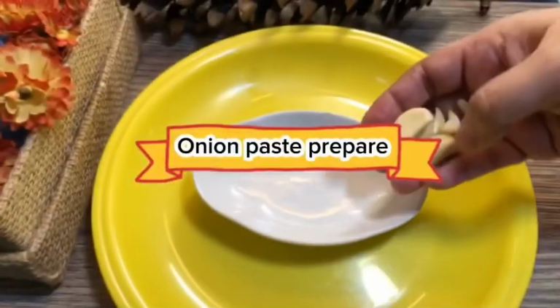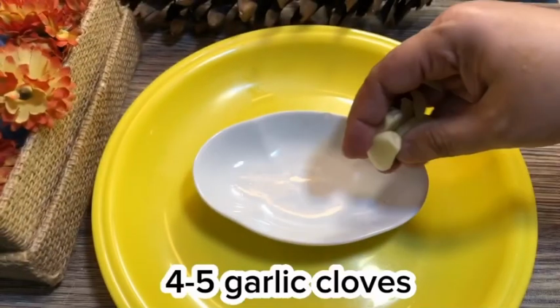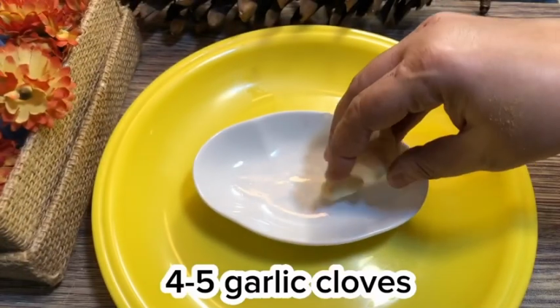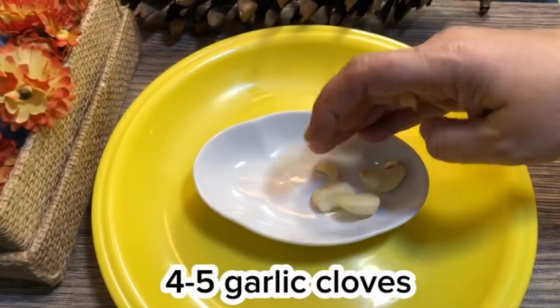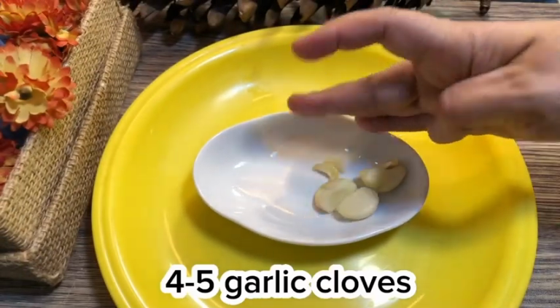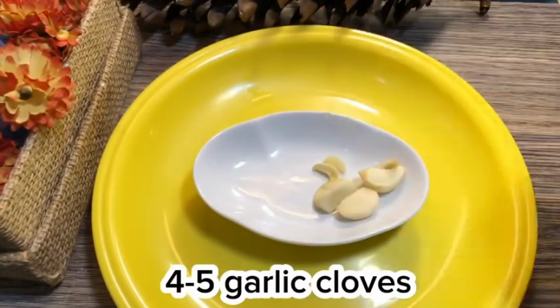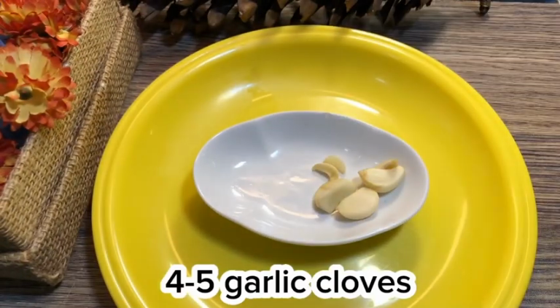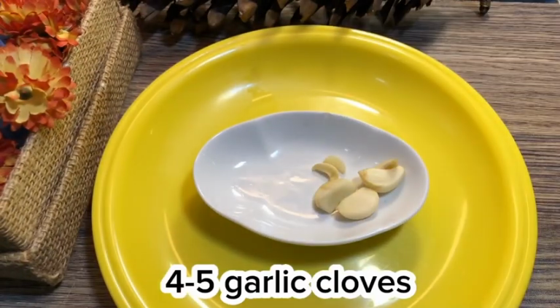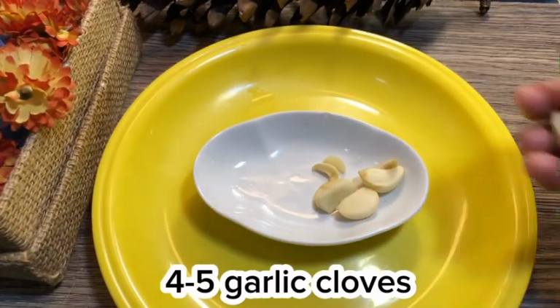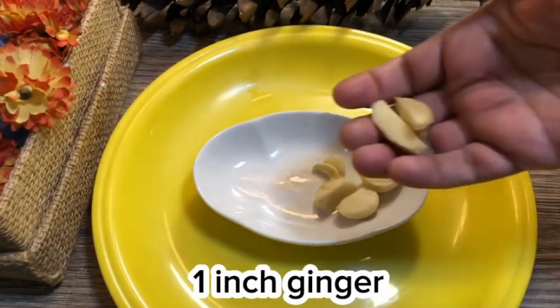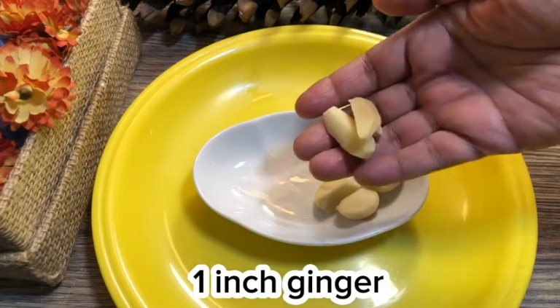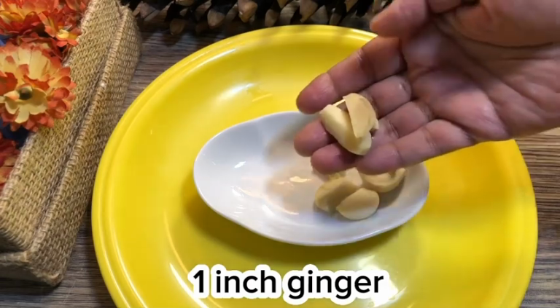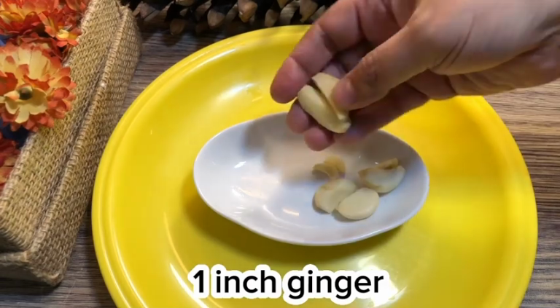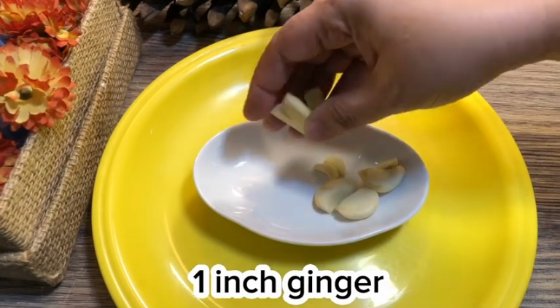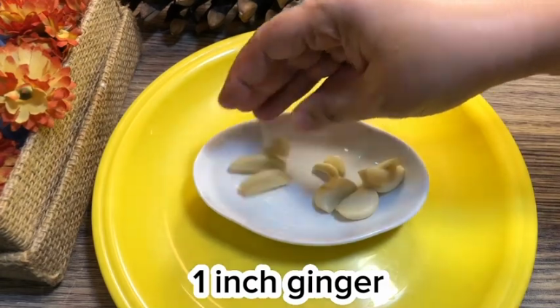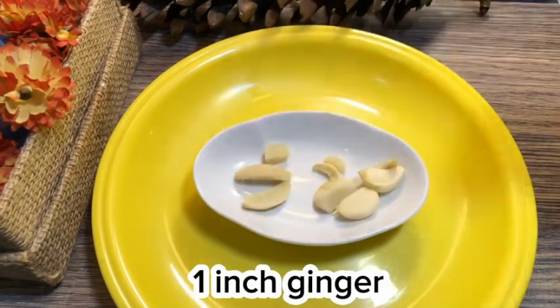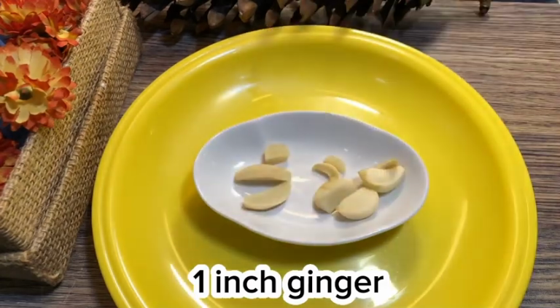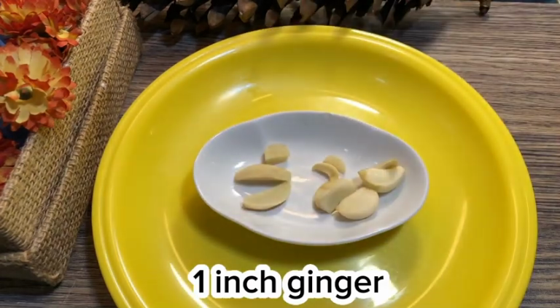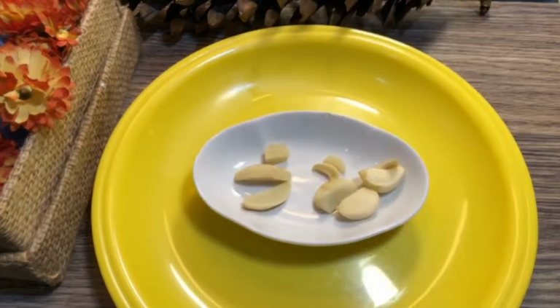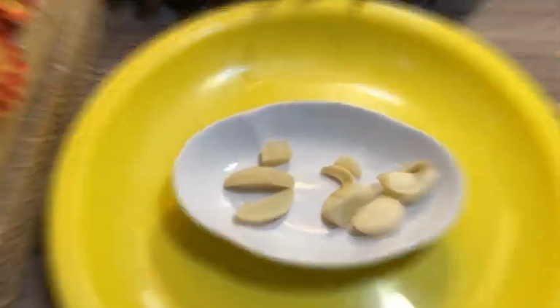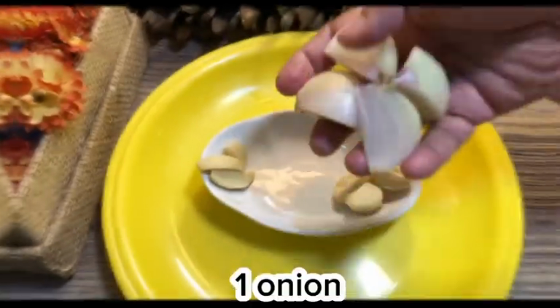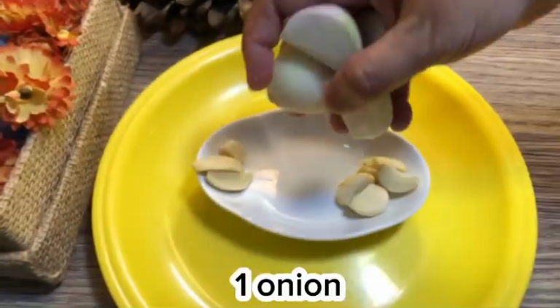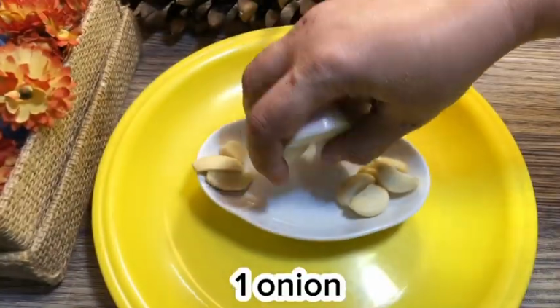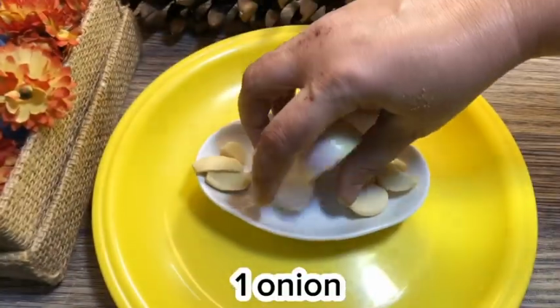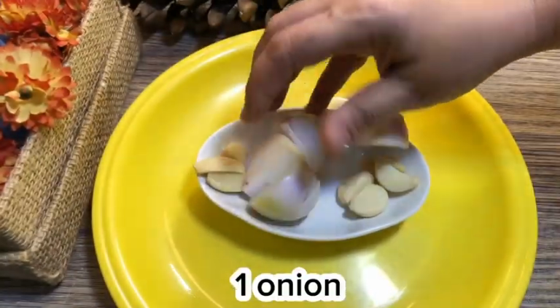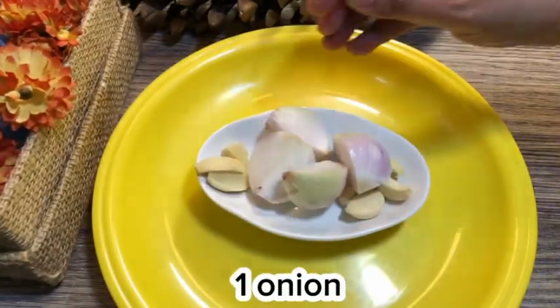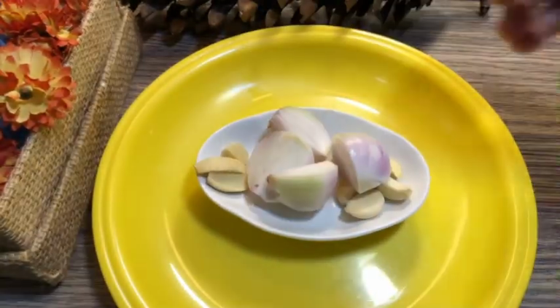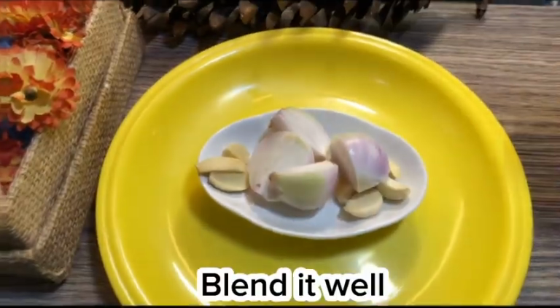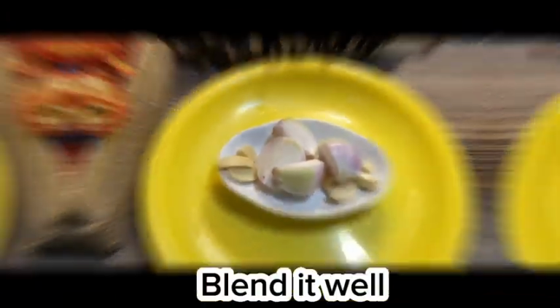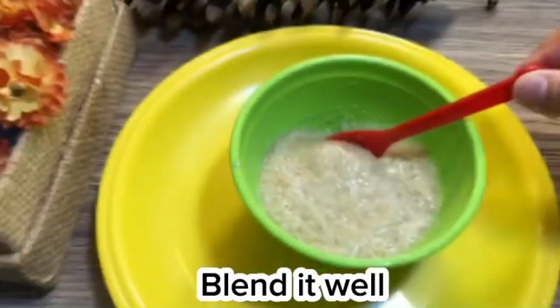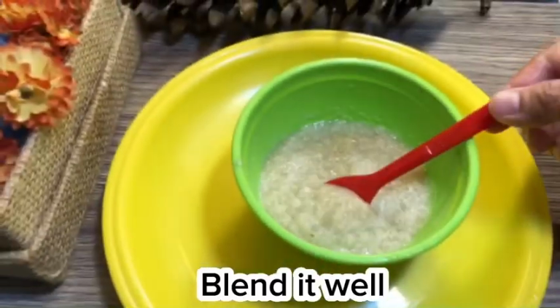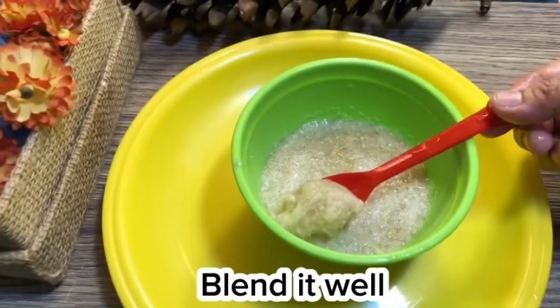4 to 5 garlic cloves, 1 inch ginger, 1 onion. Blend it well.